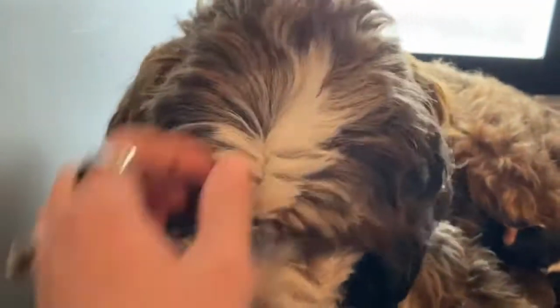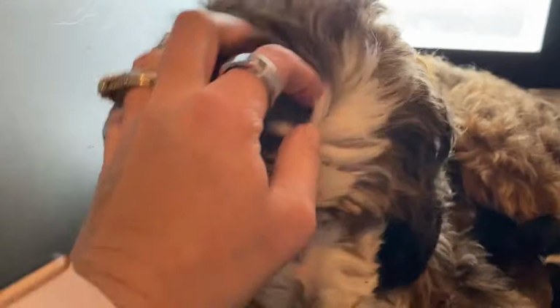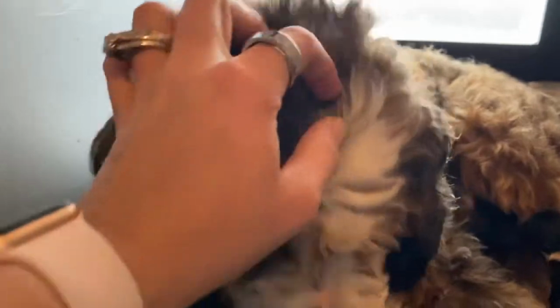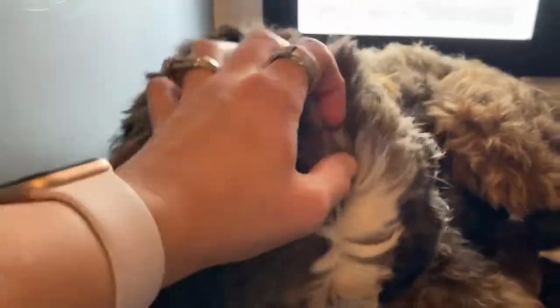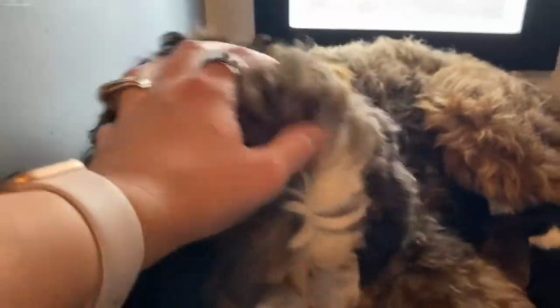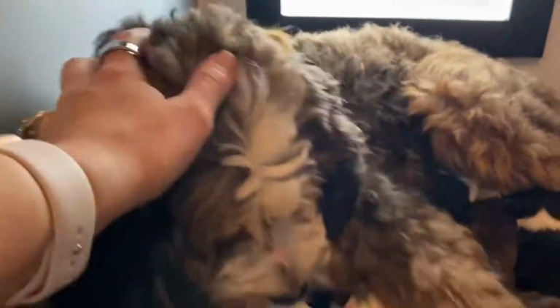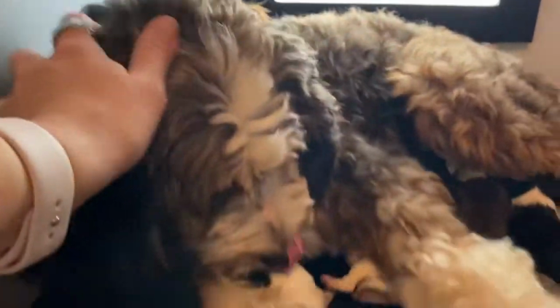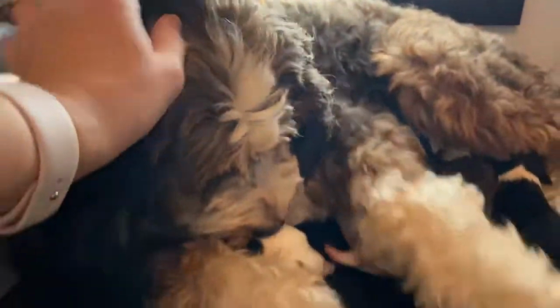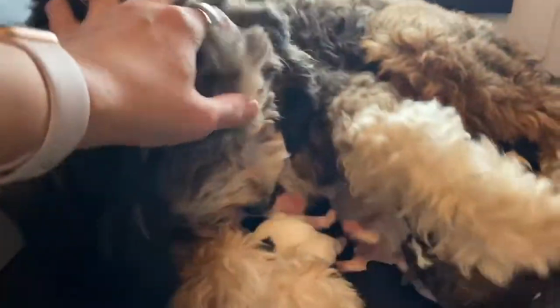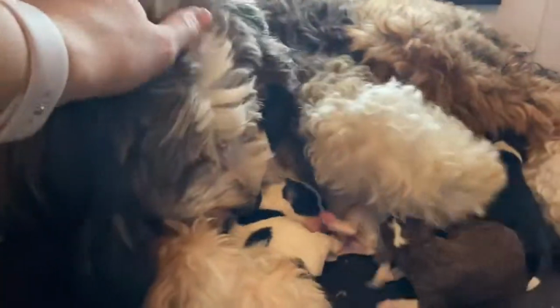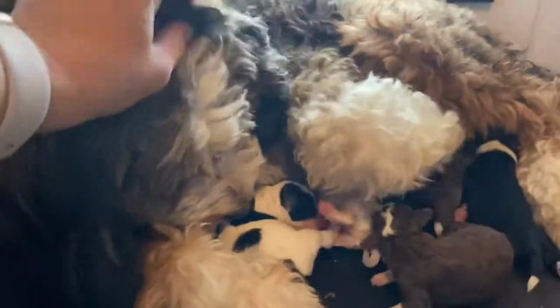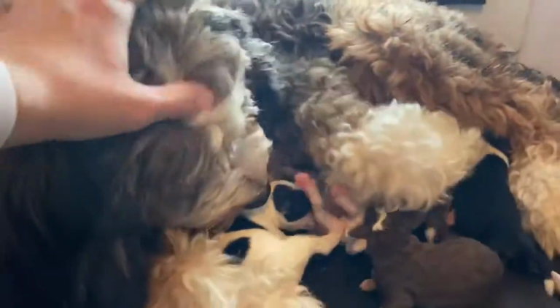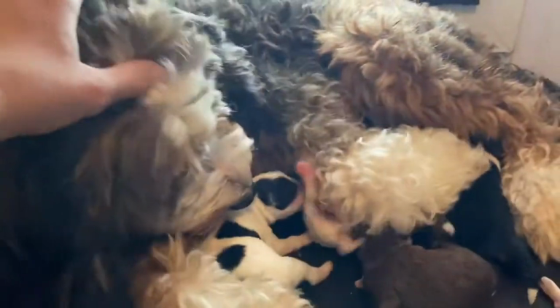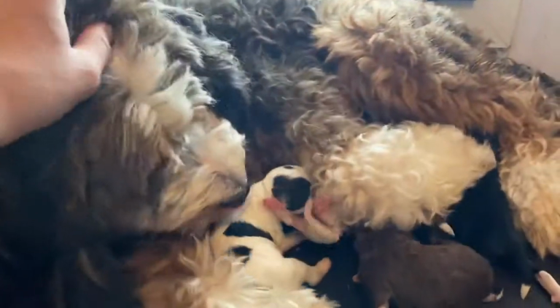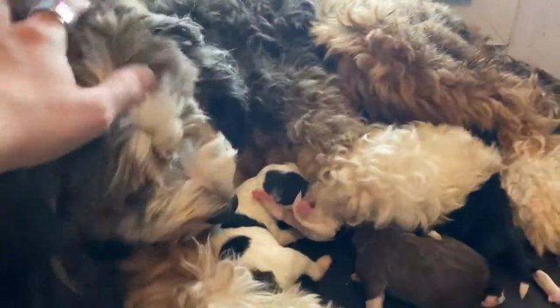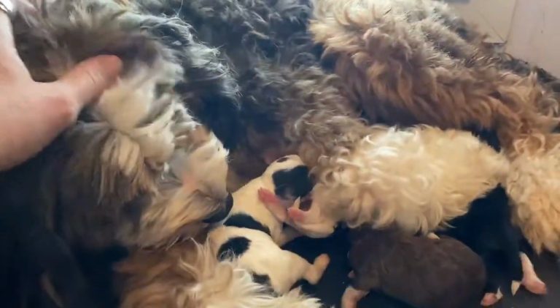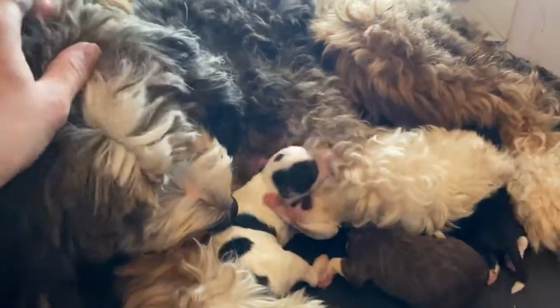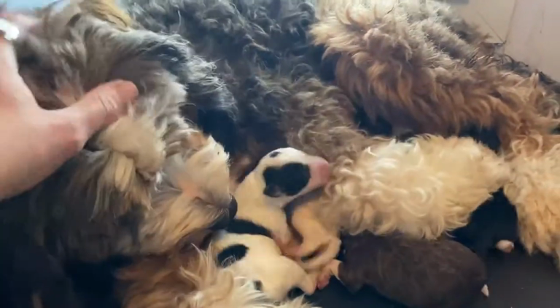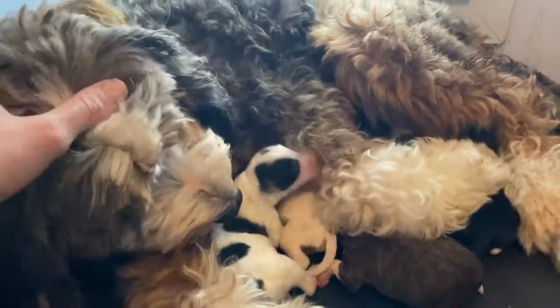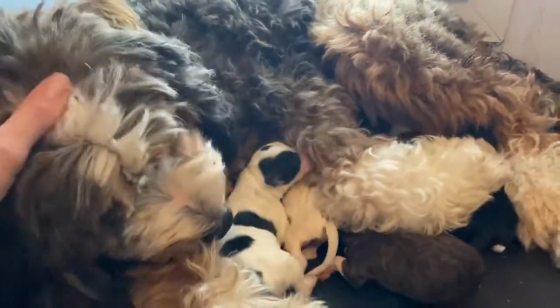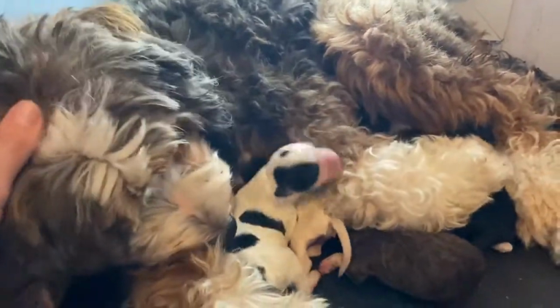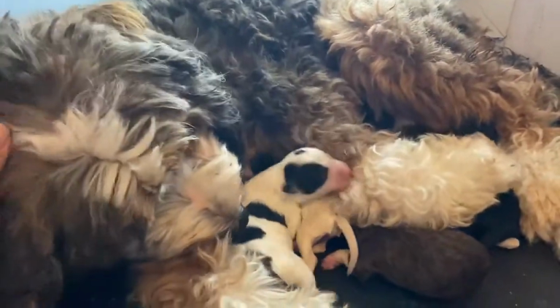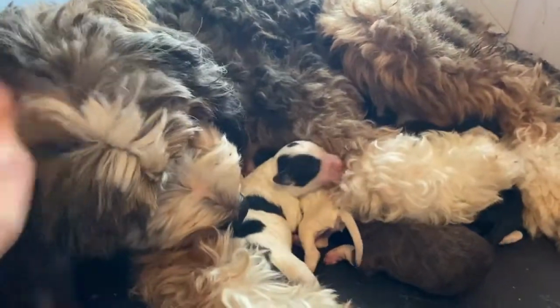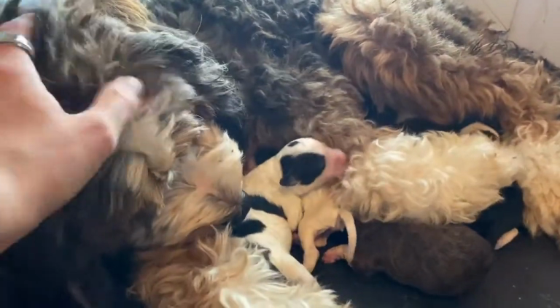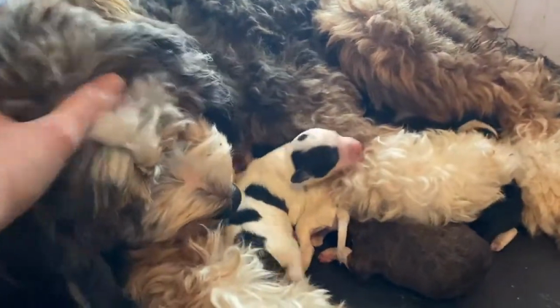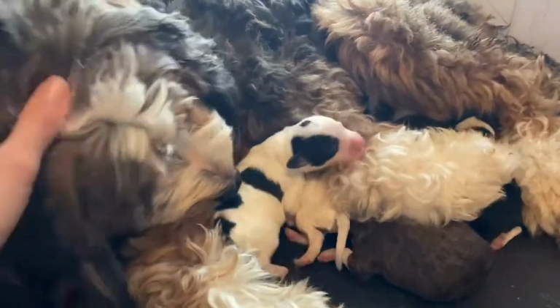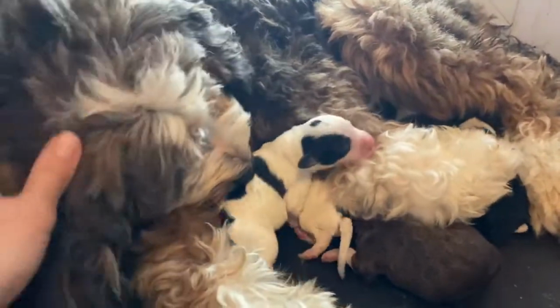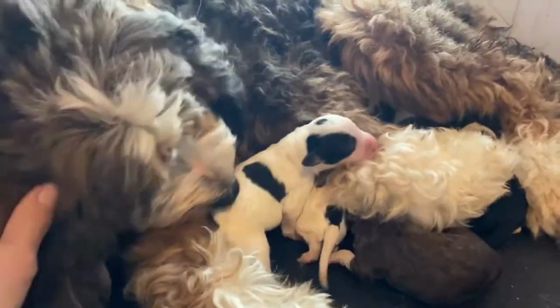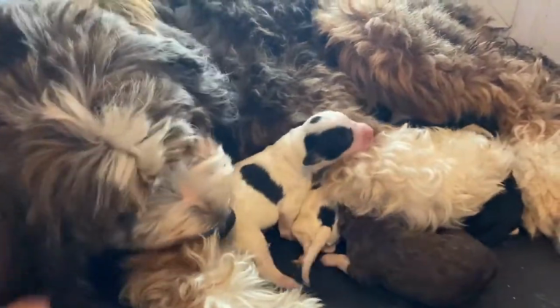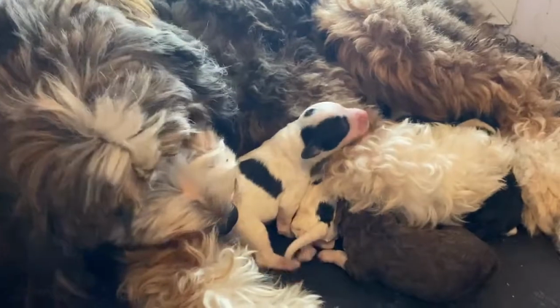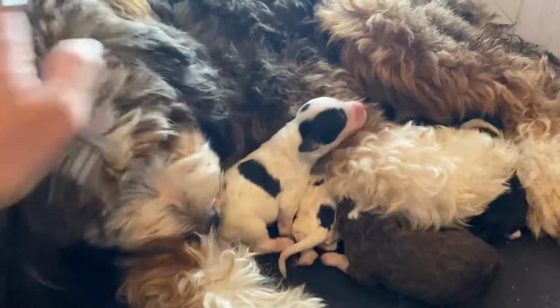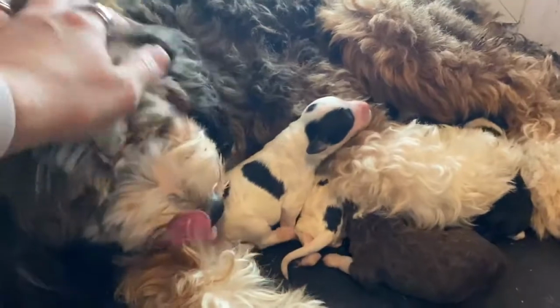She's being so protective of them, and this is what she does — she just curls around them.